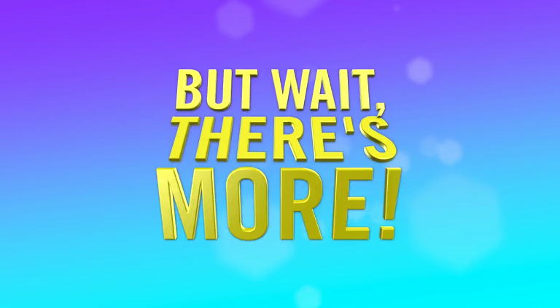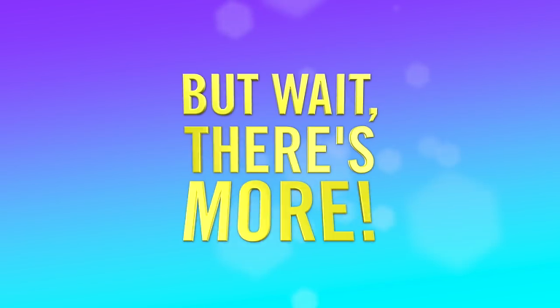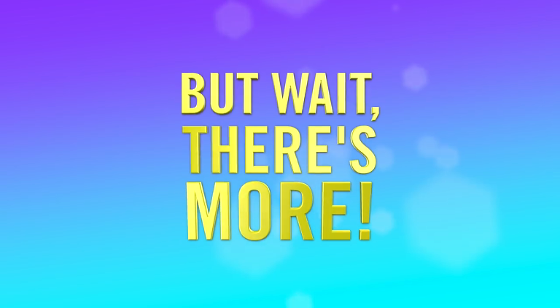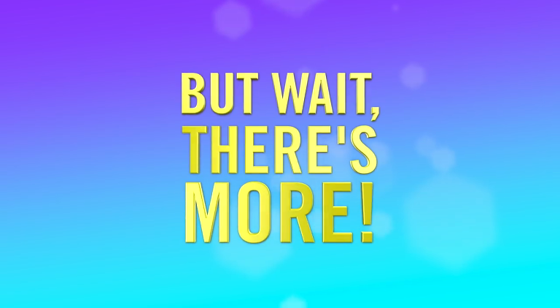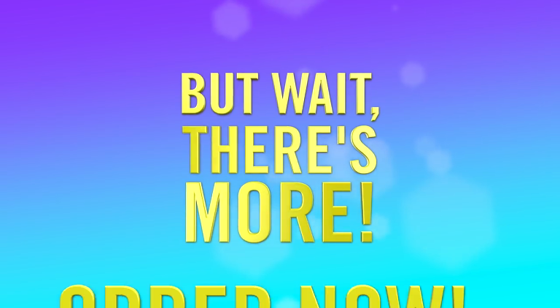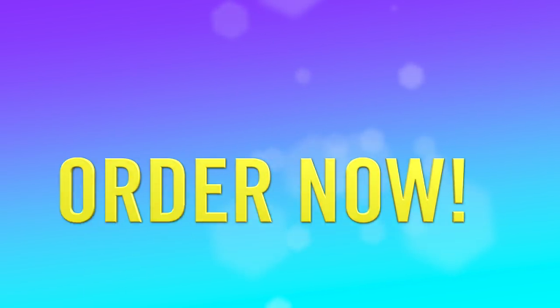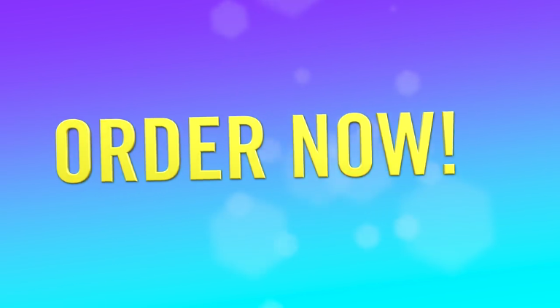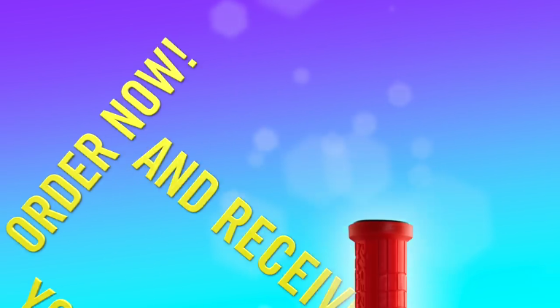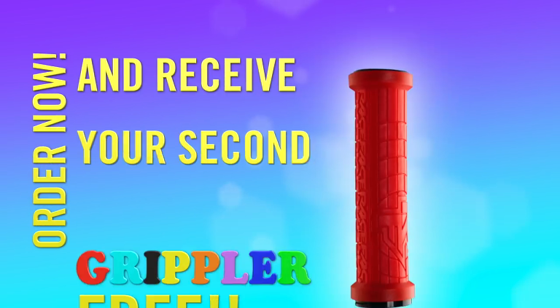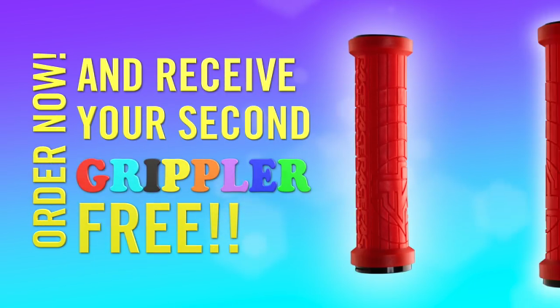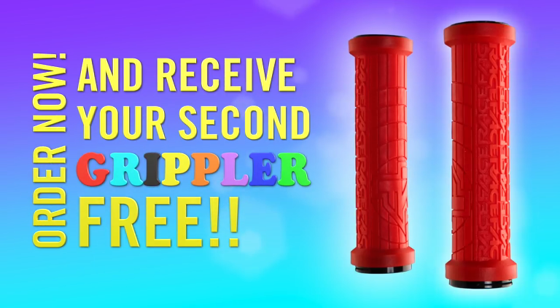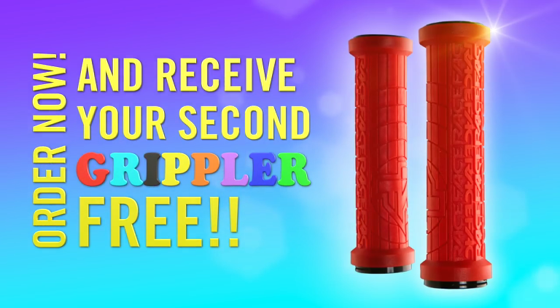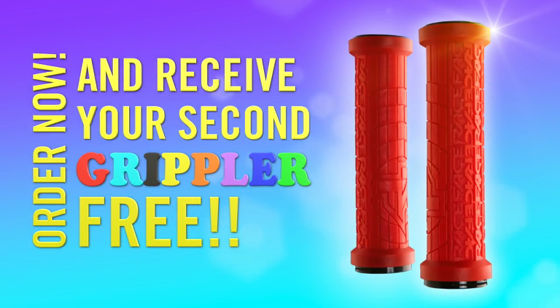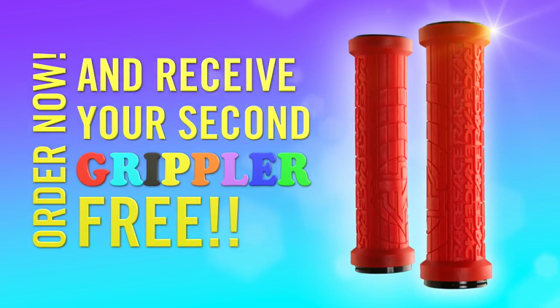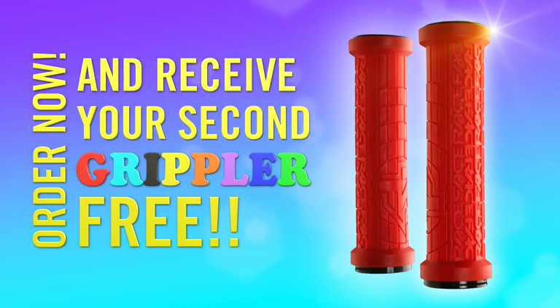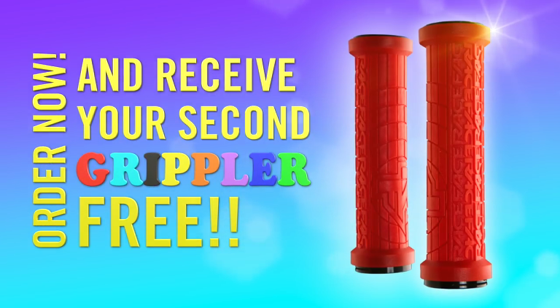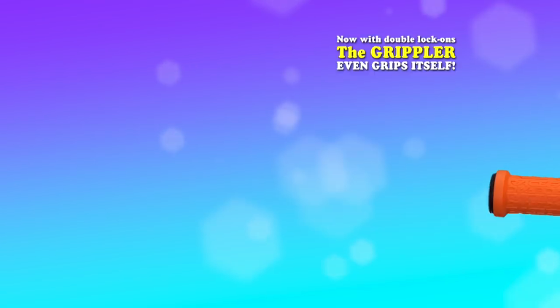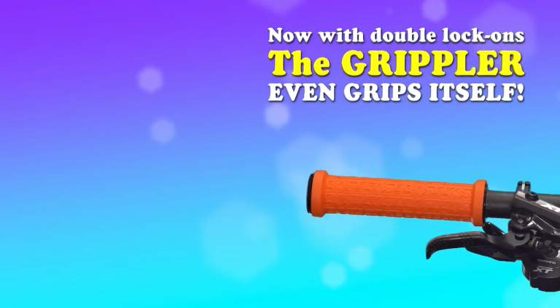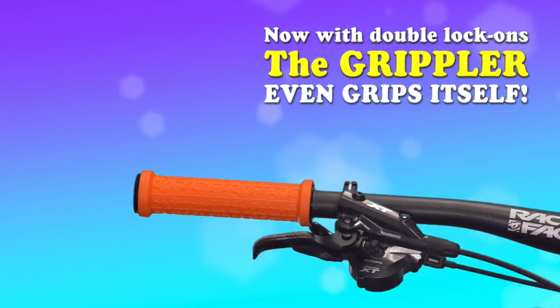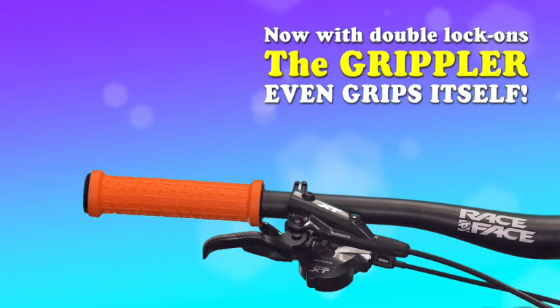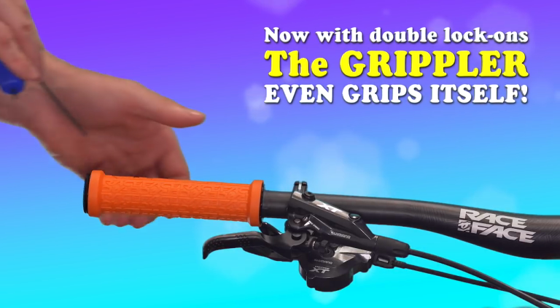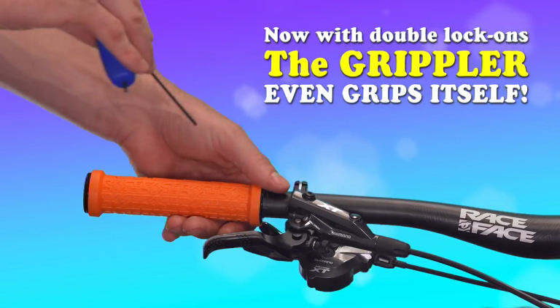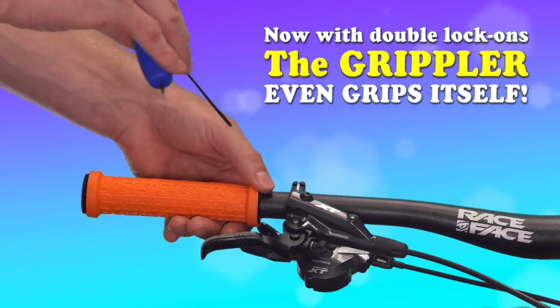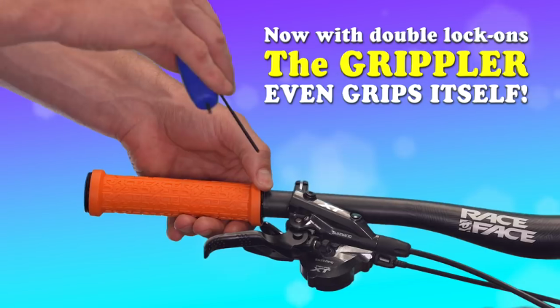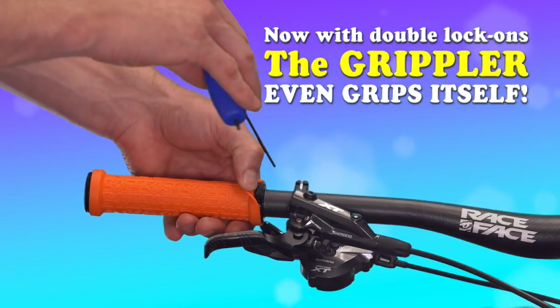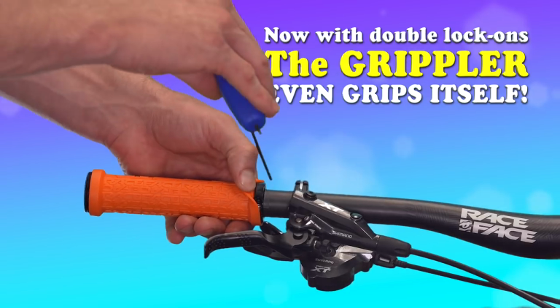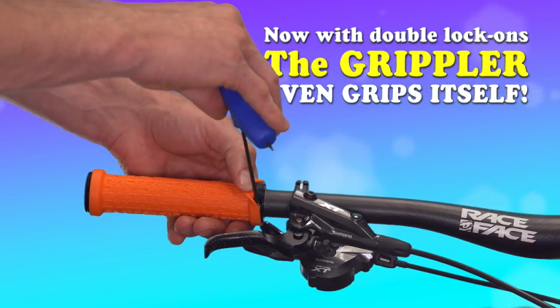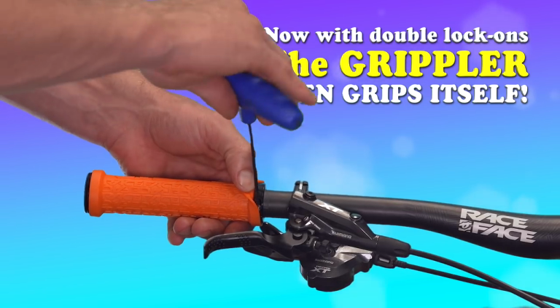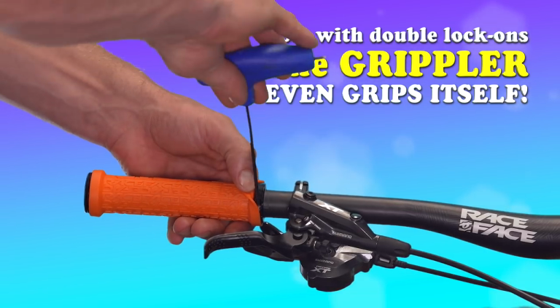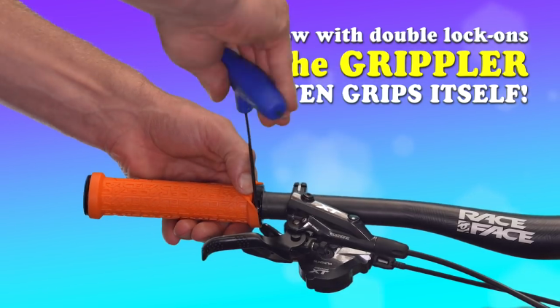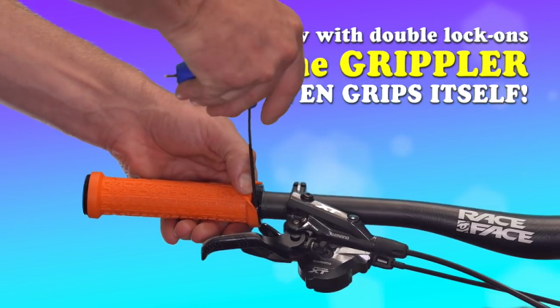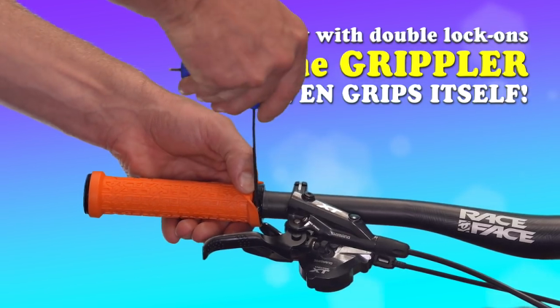But wait, there's more! Order now to receive your second Grippler free! With double lock-on collars, the Grippler even grips itself!